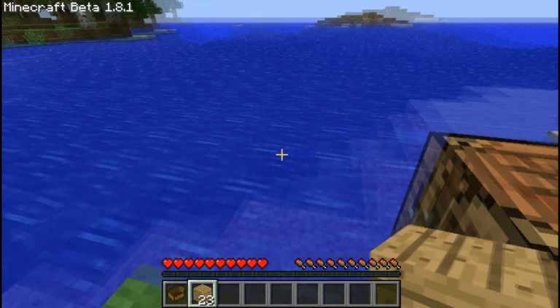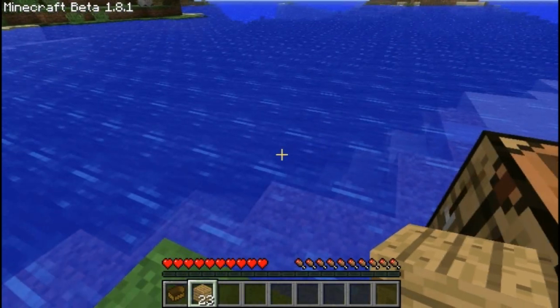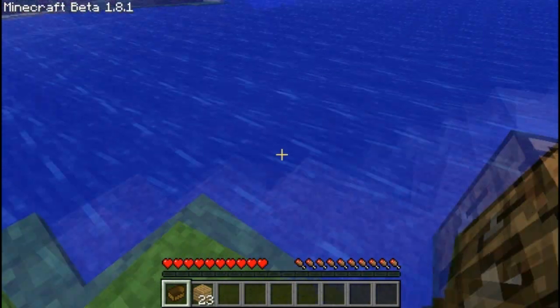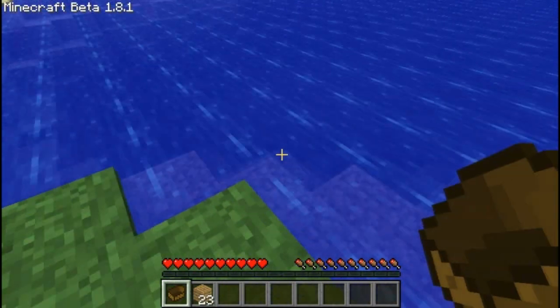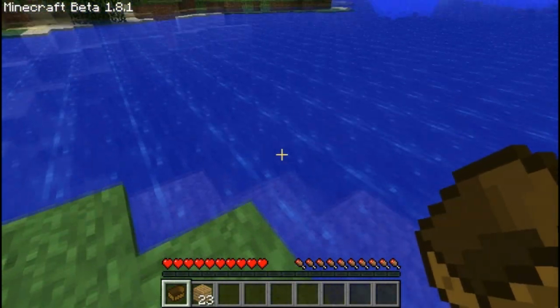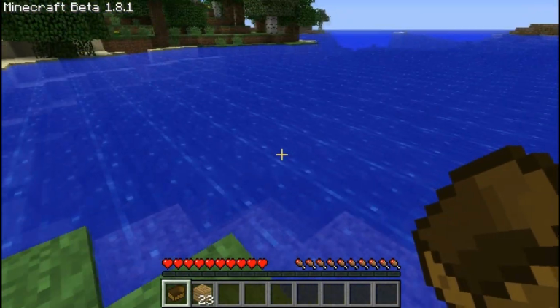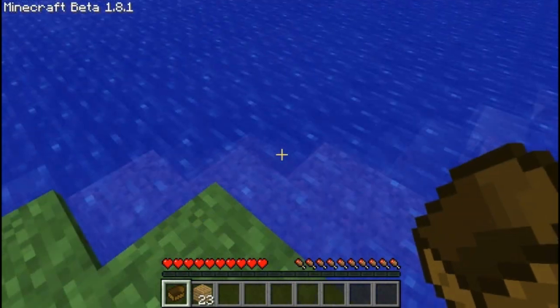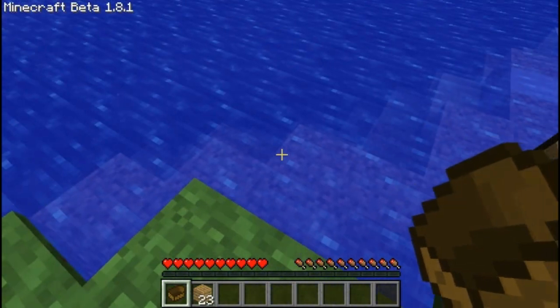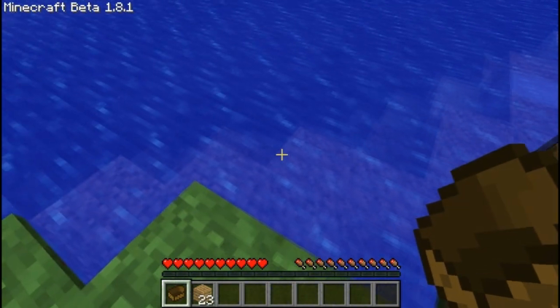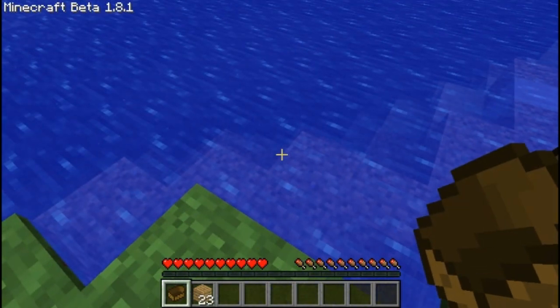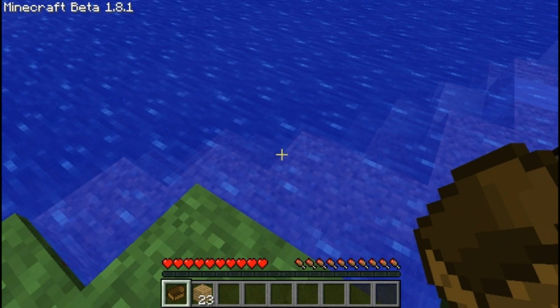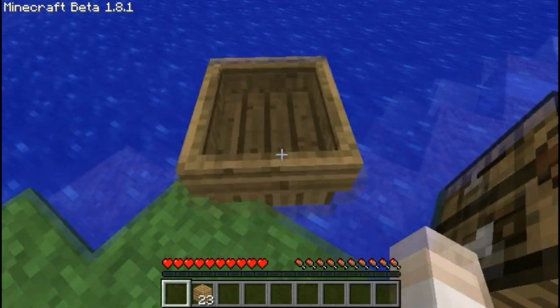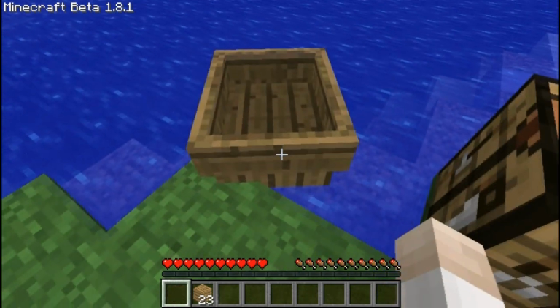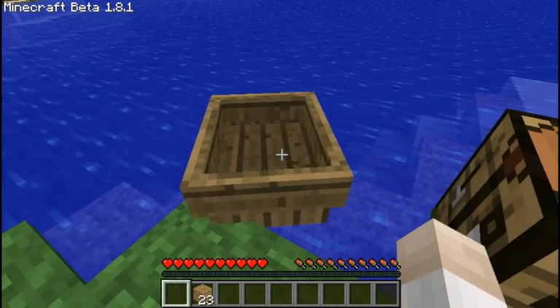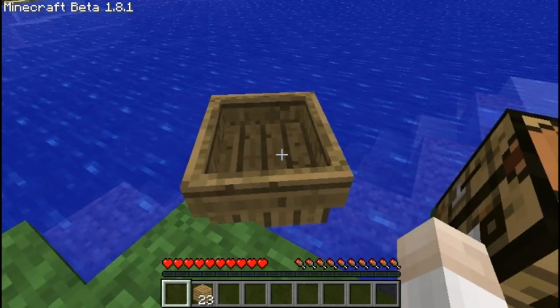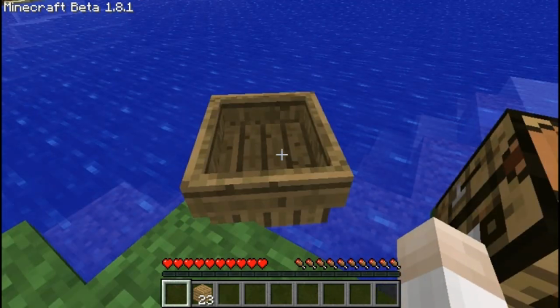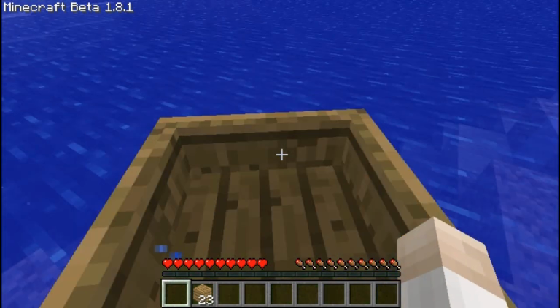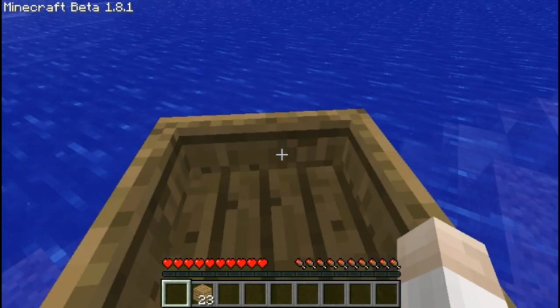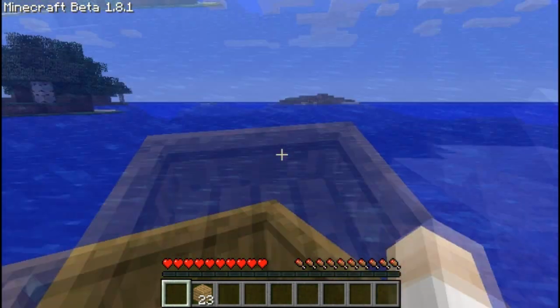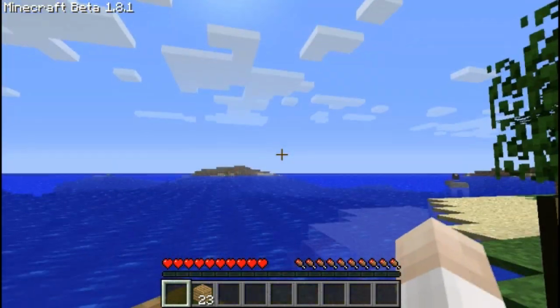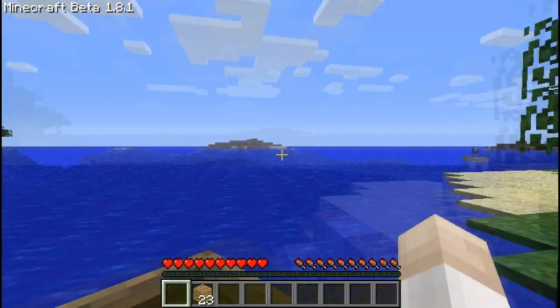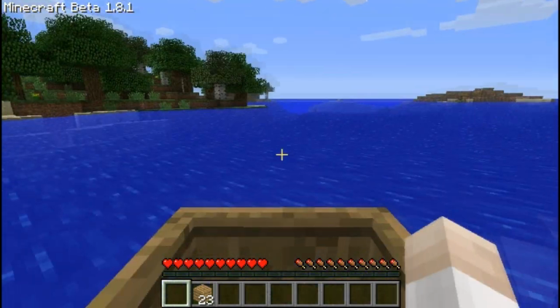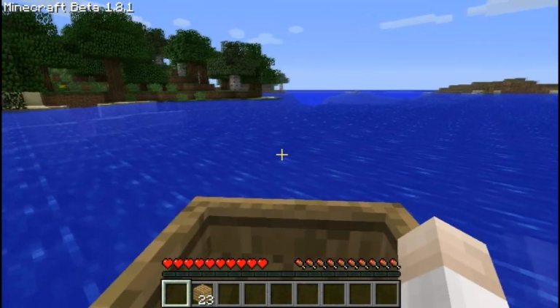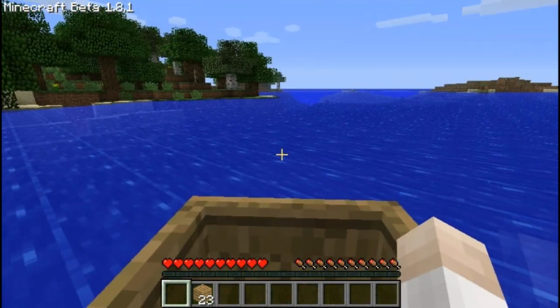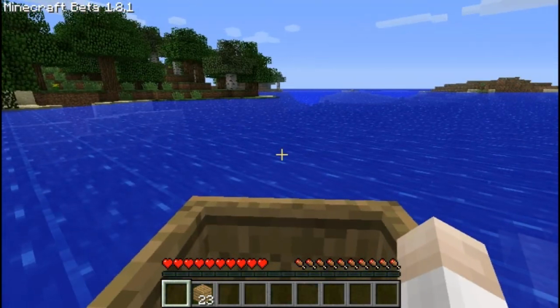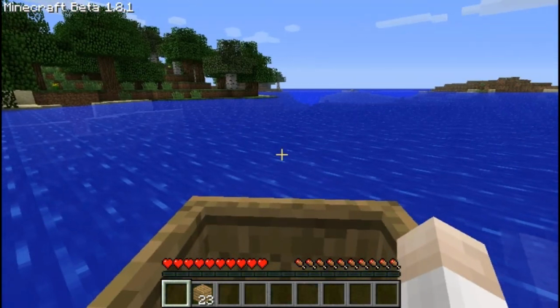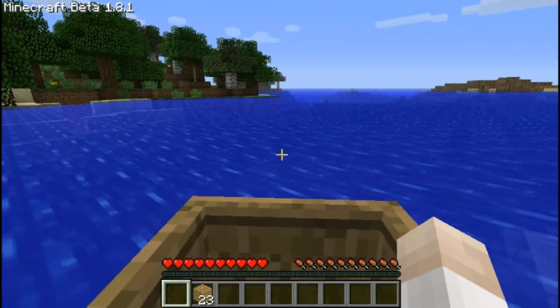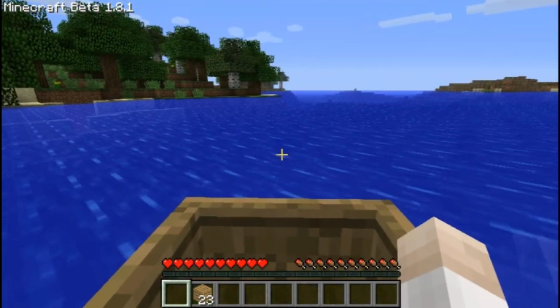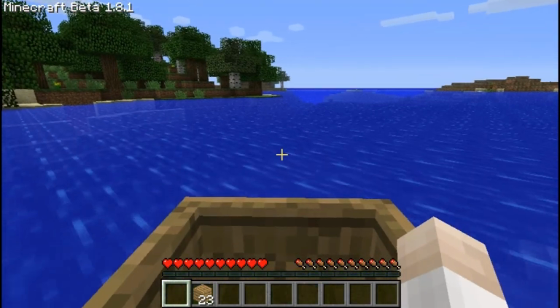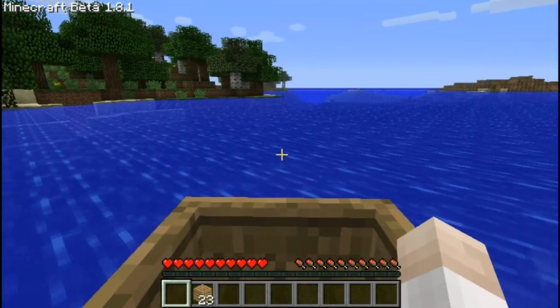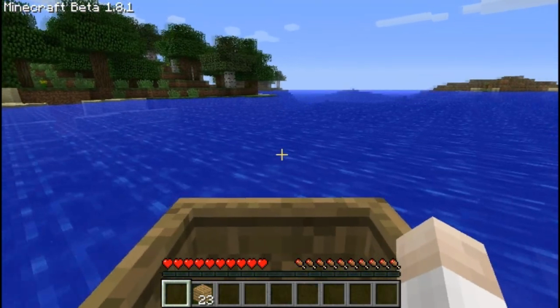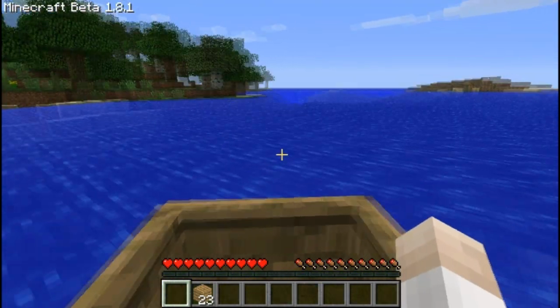Just press 1 and right click your boat, then right click on it and you're in it. And there we go.